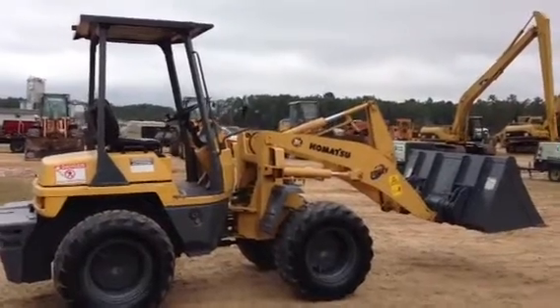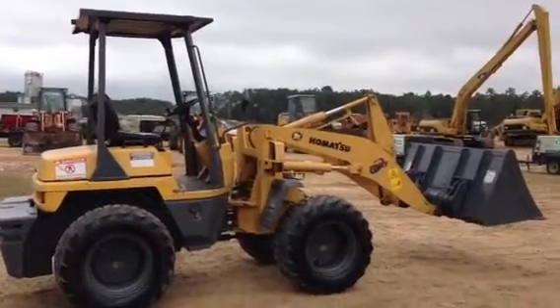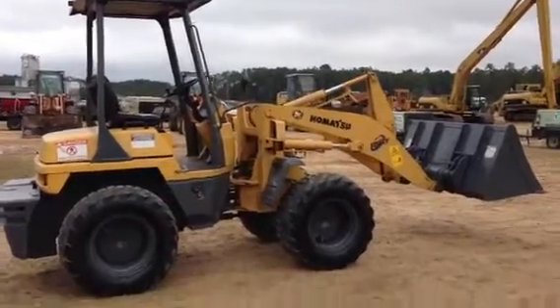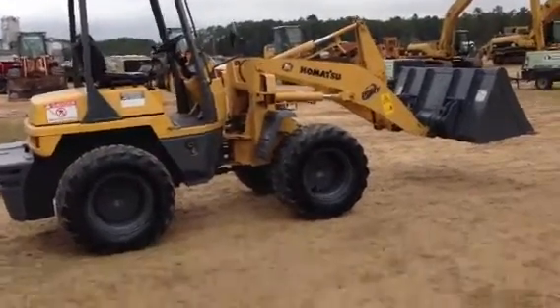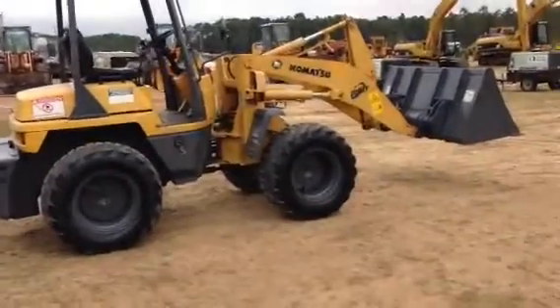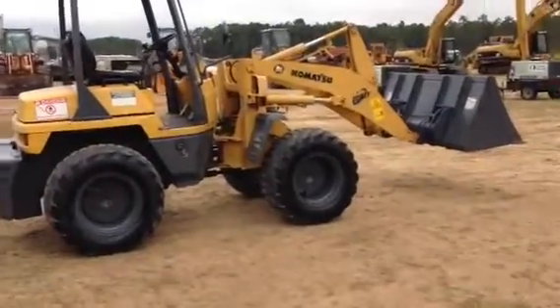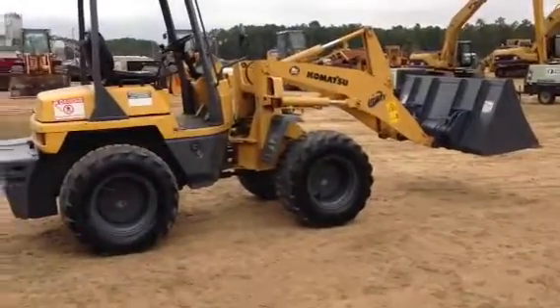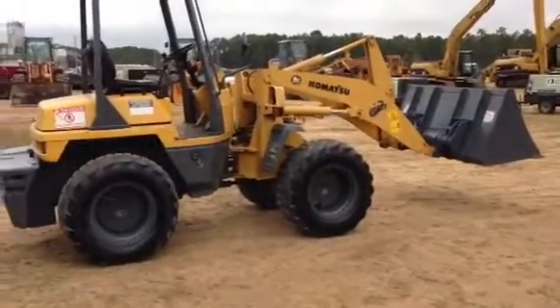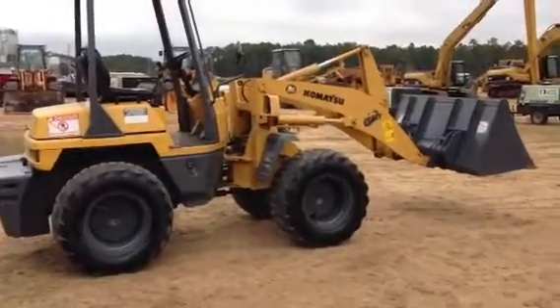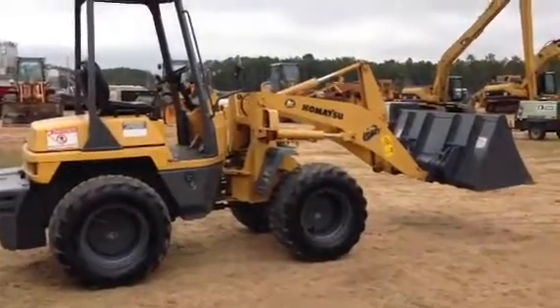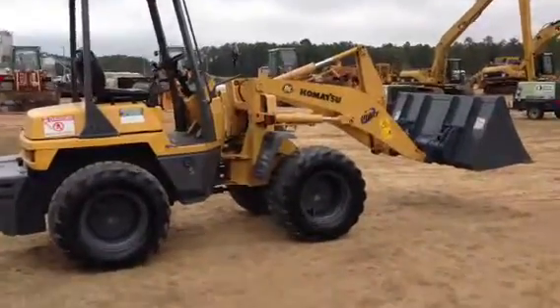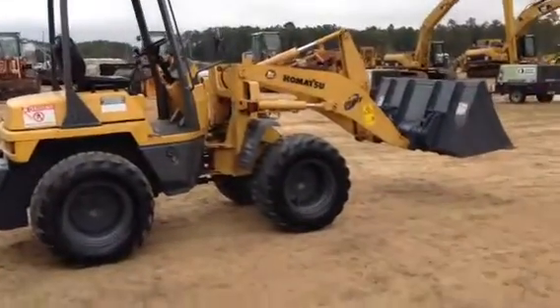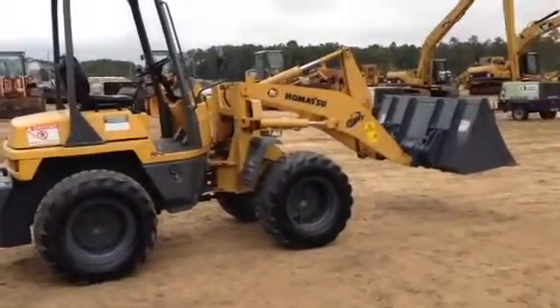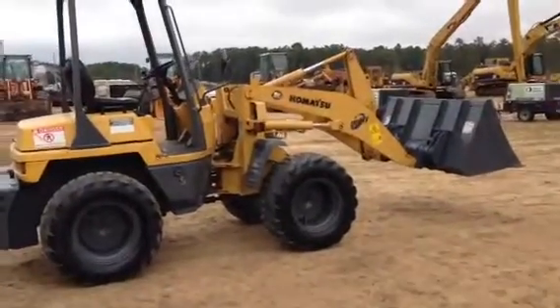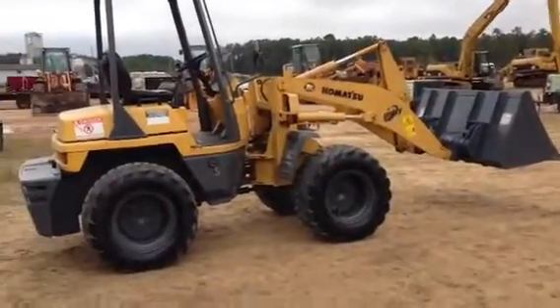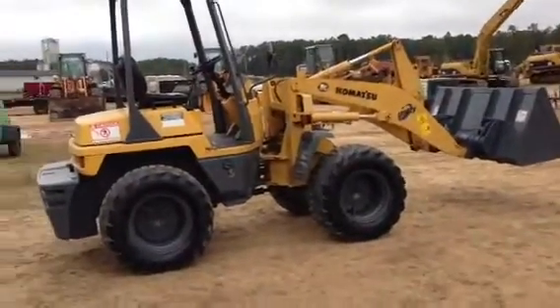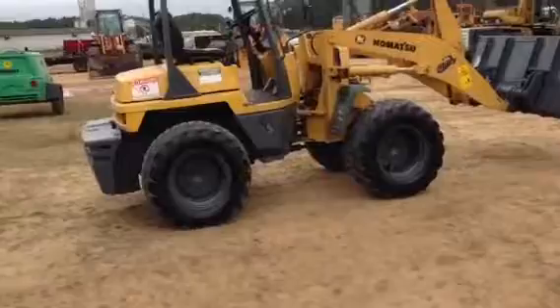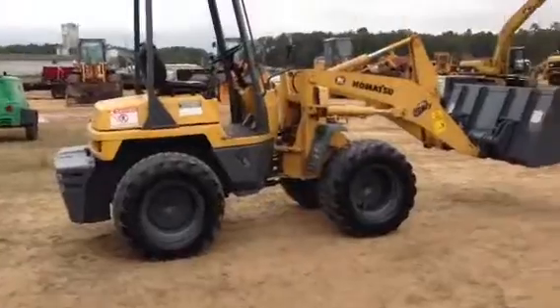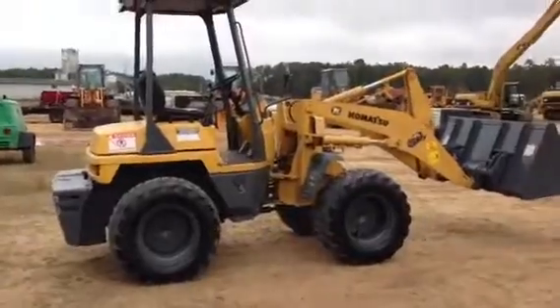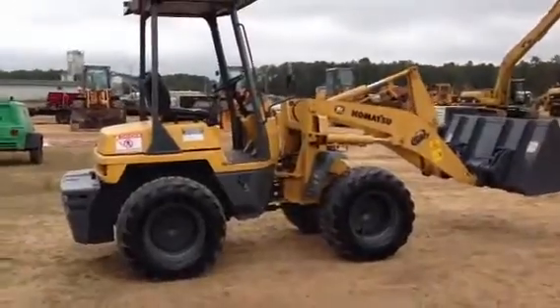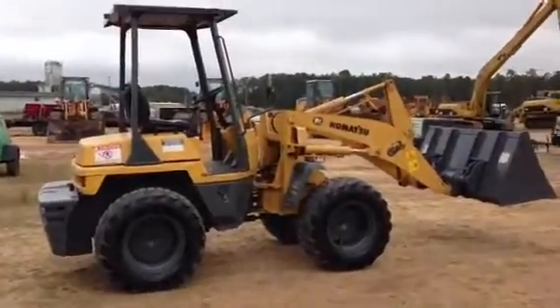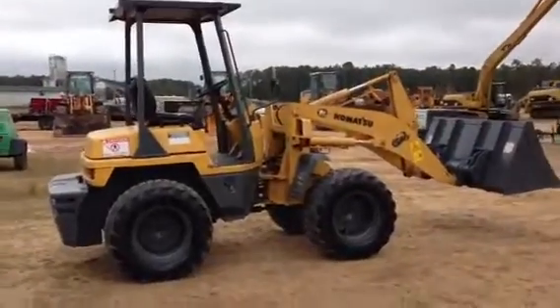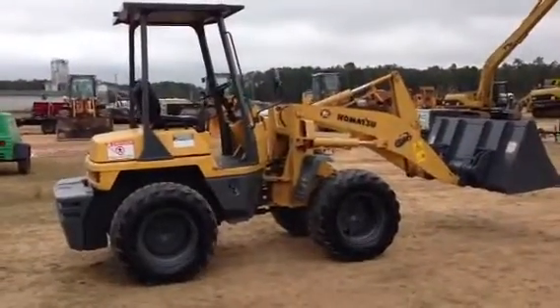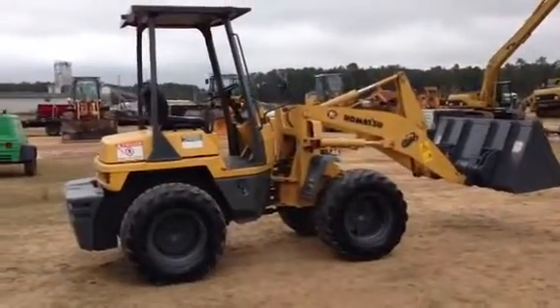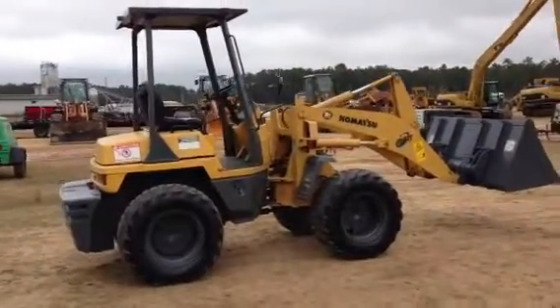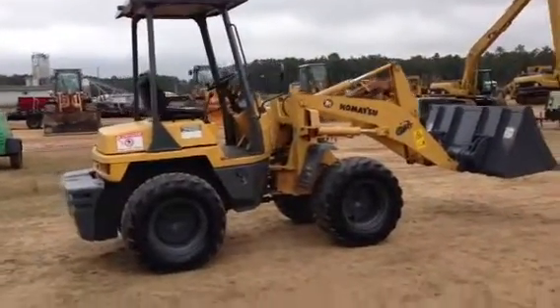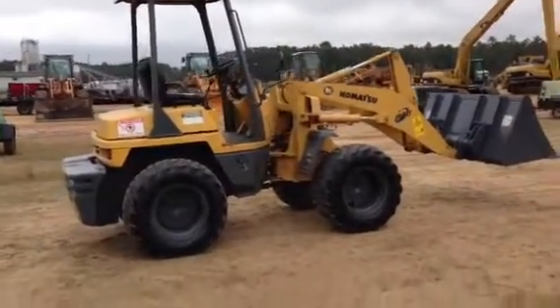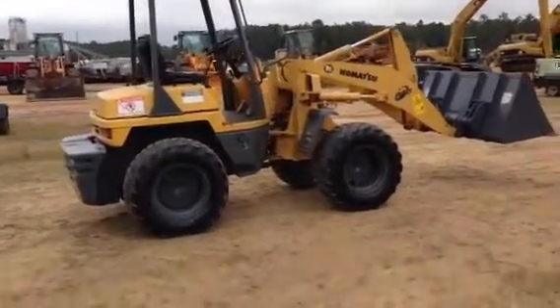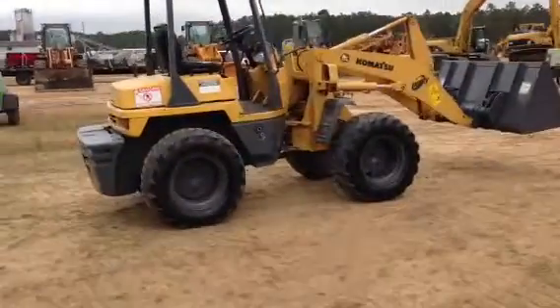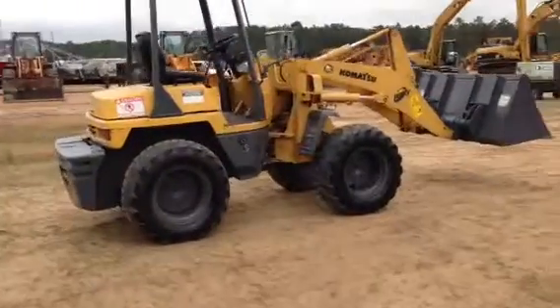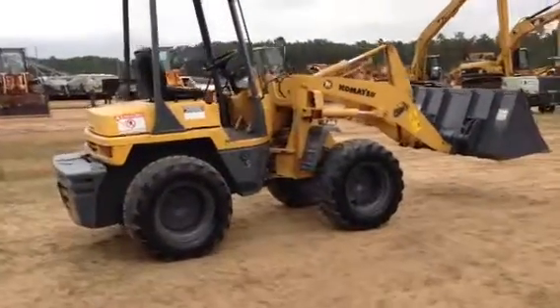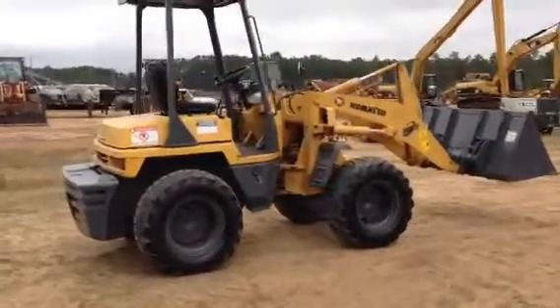What we're offering today is a Komatsu WA-50. This is an exceptional piece. It's a low-hour piece. It's got 3,600 hours on it.